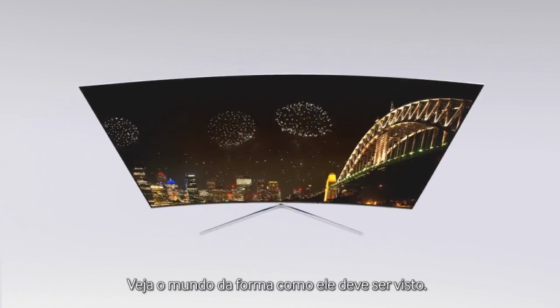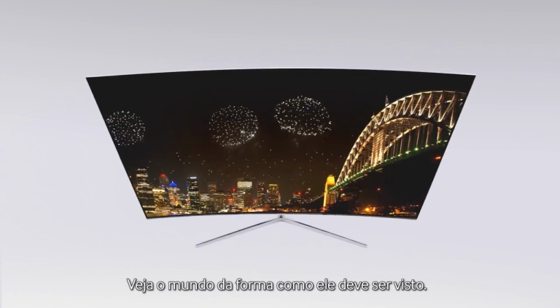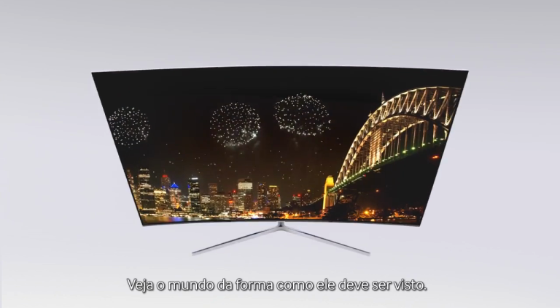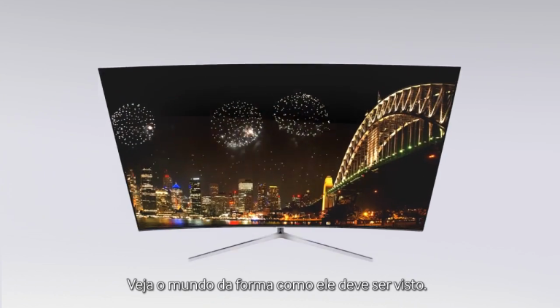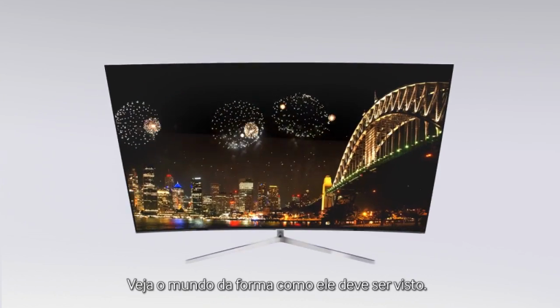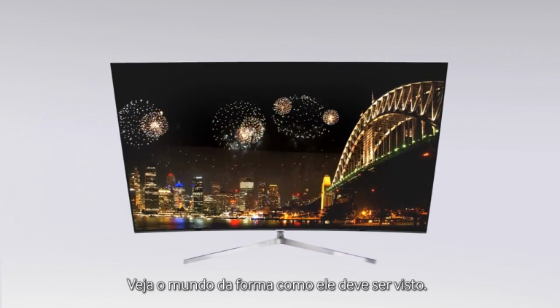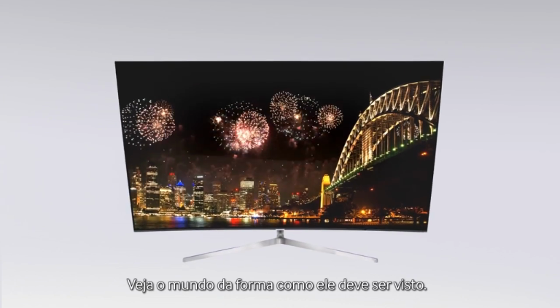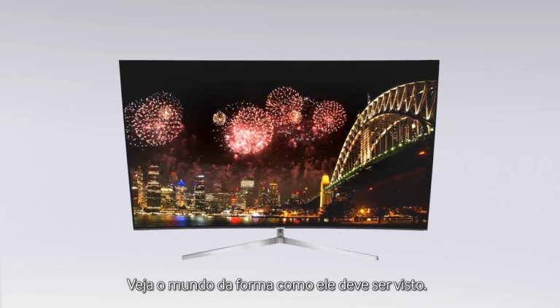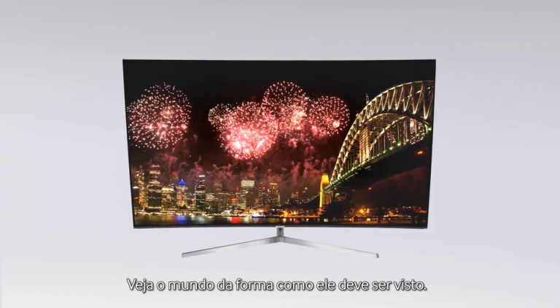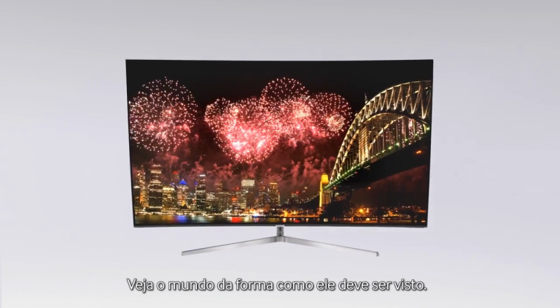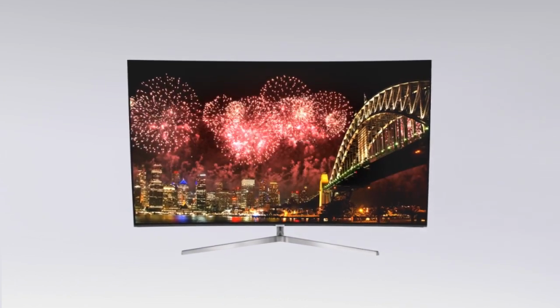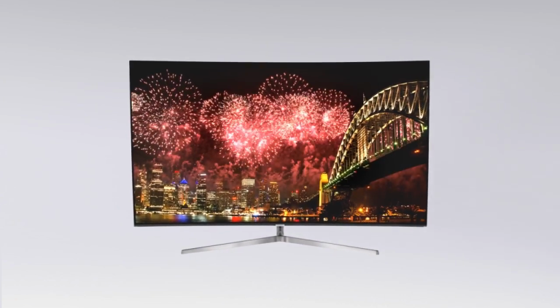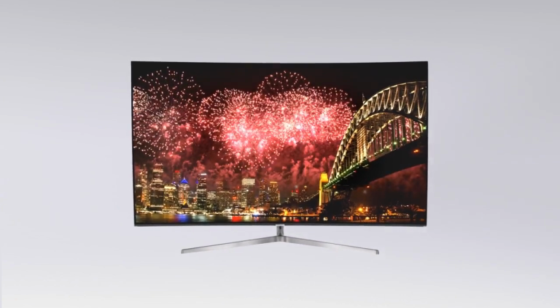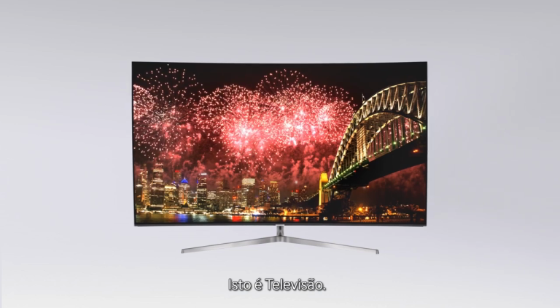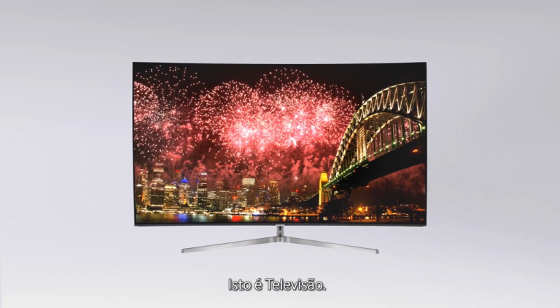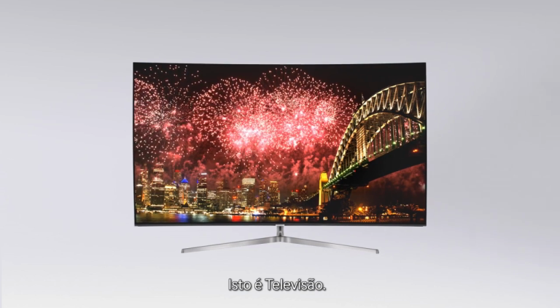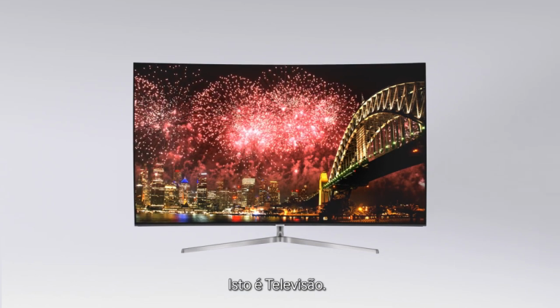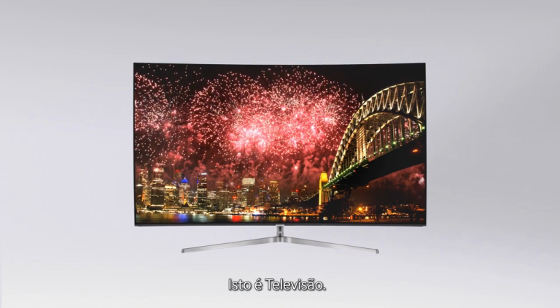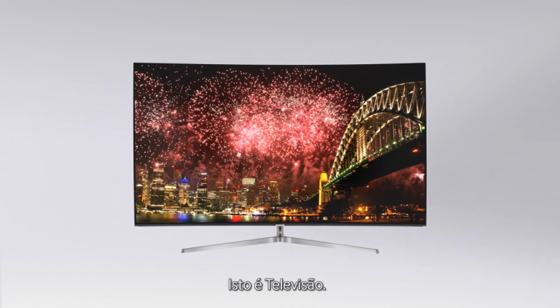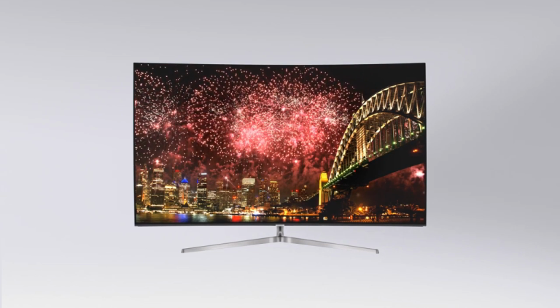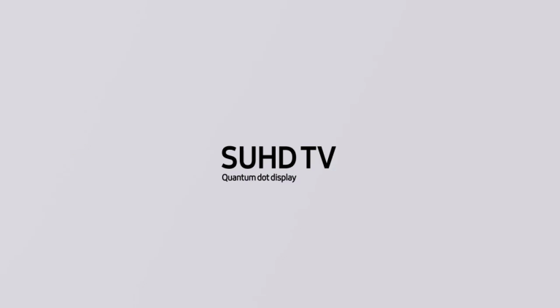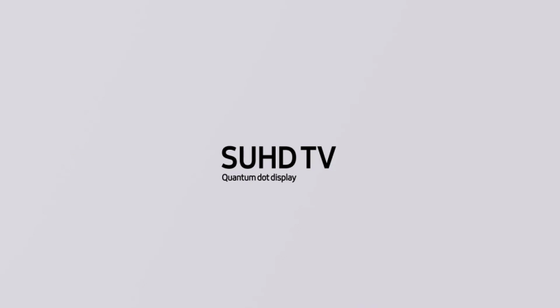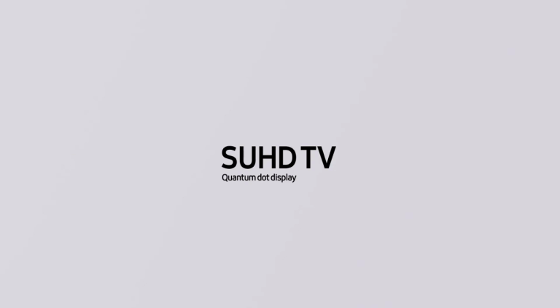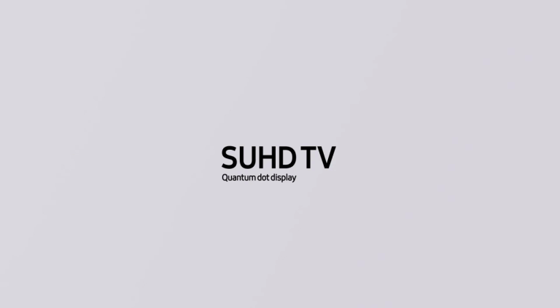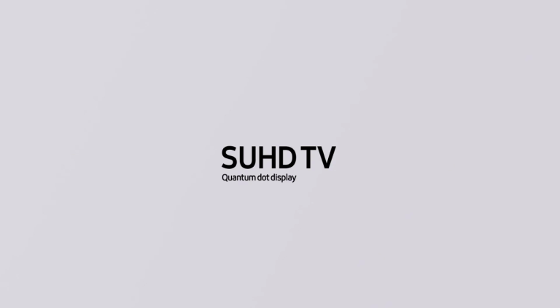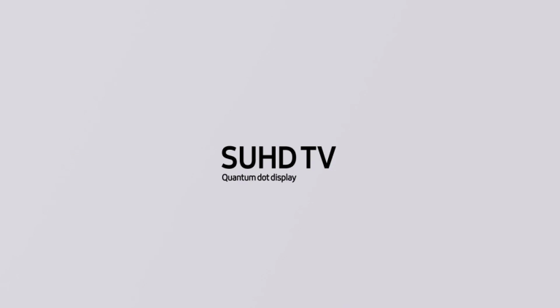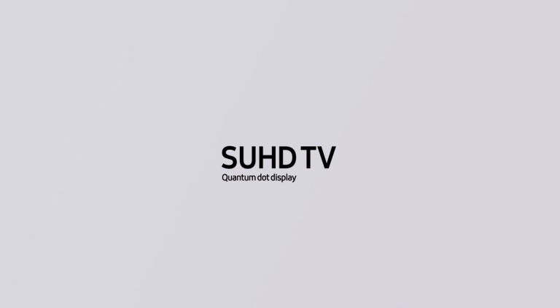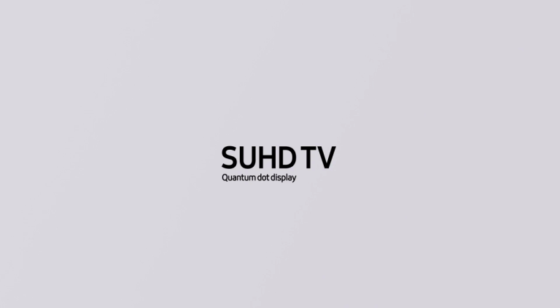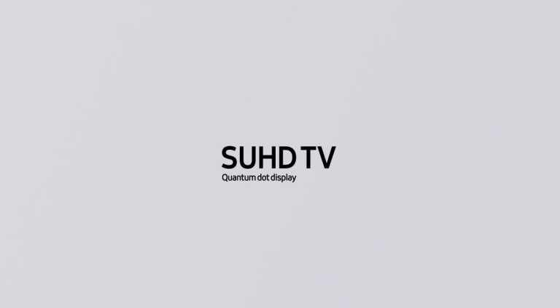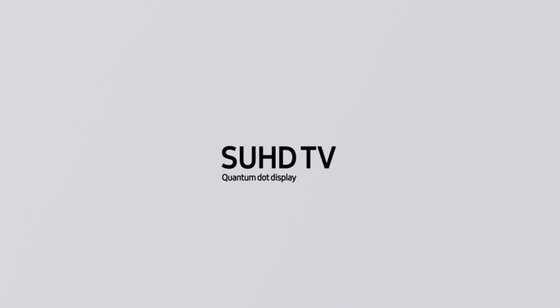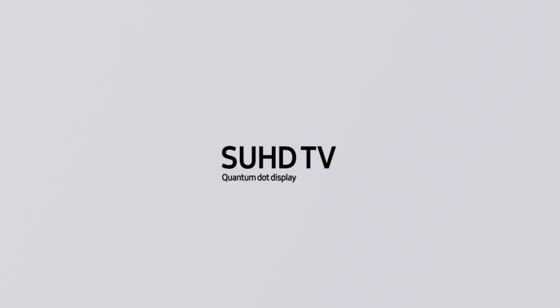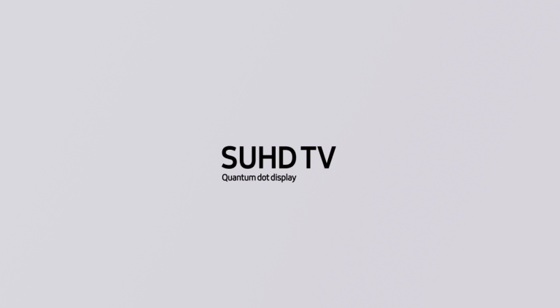See the world as it should be seen. This is TV. Samsung SUHD TV.